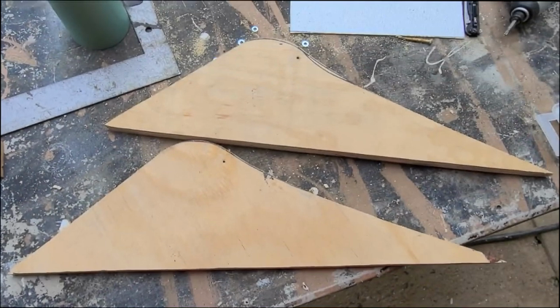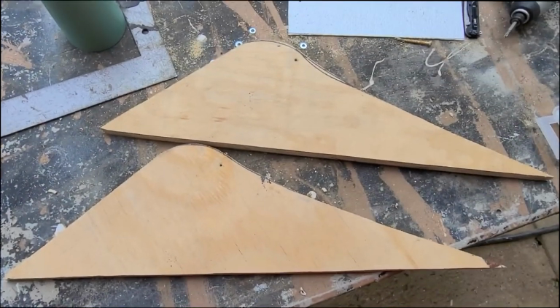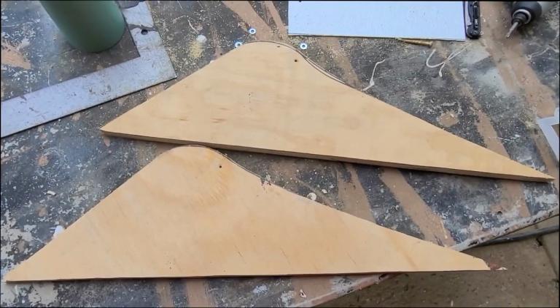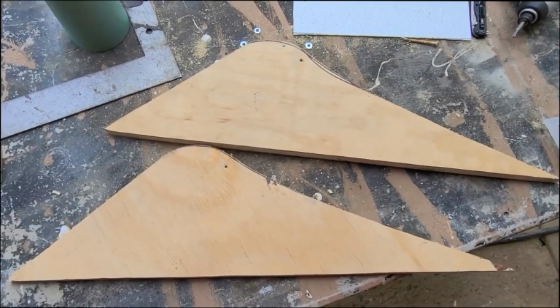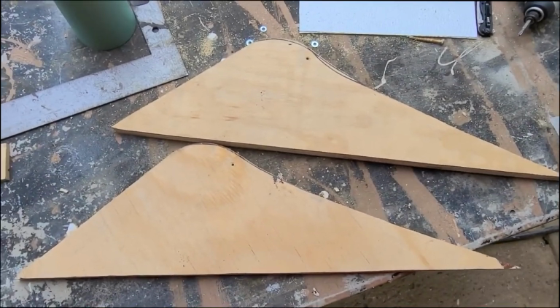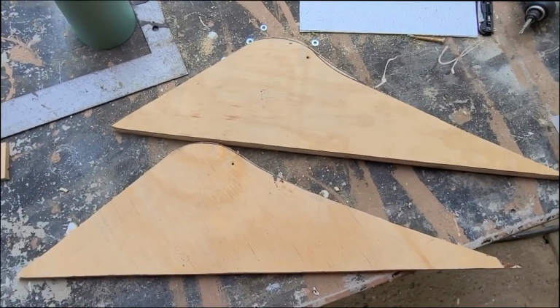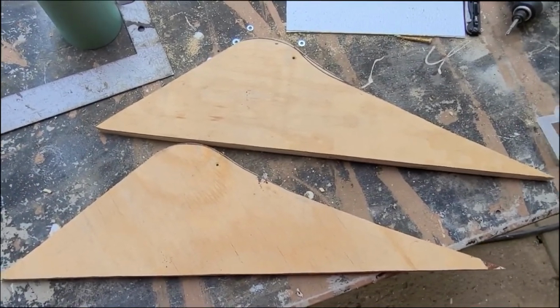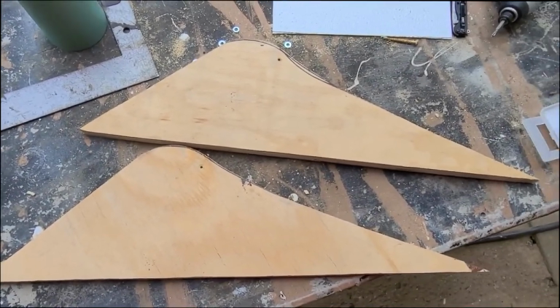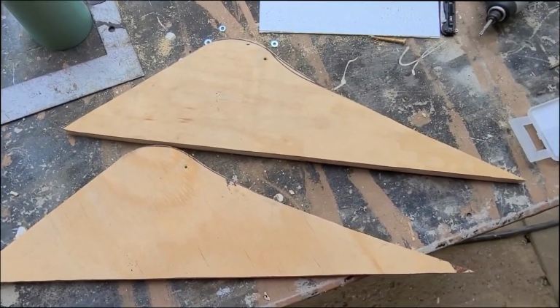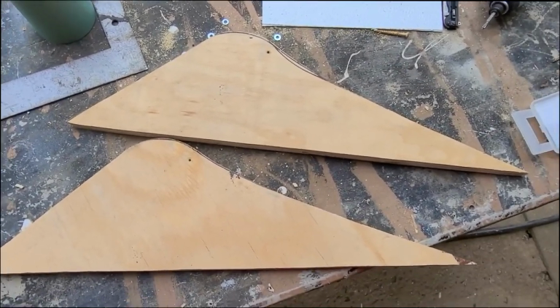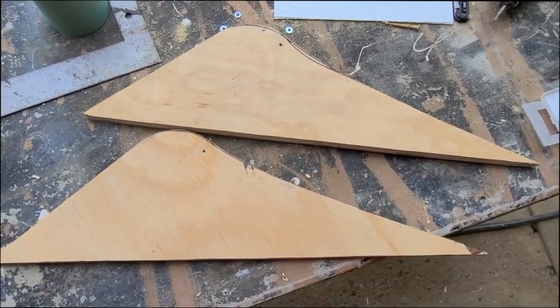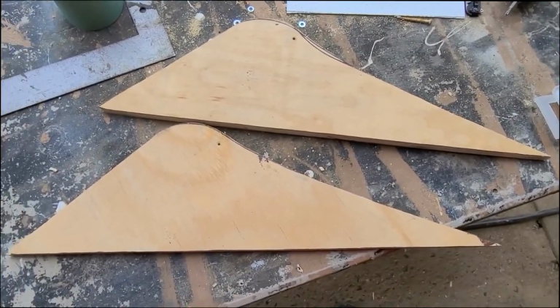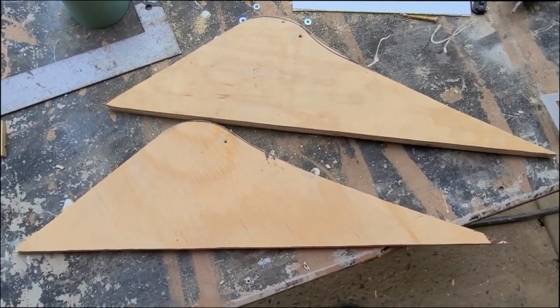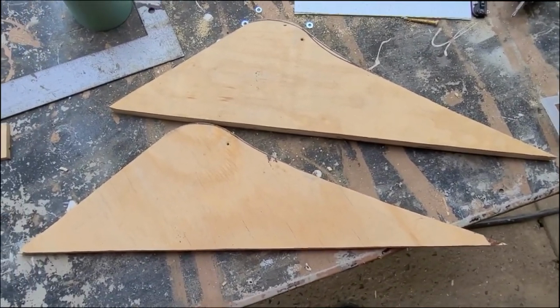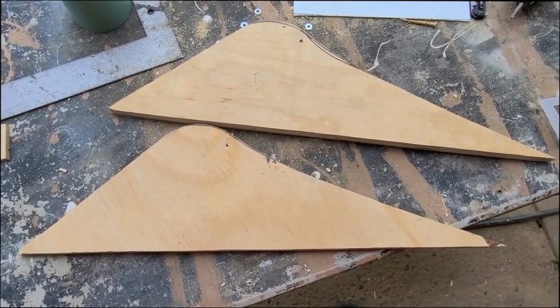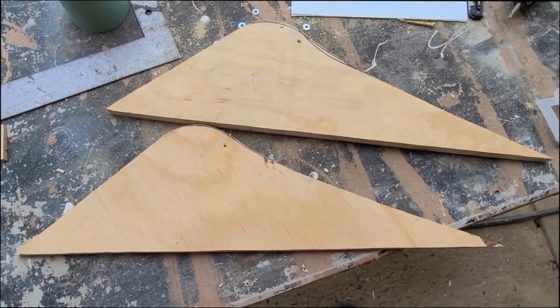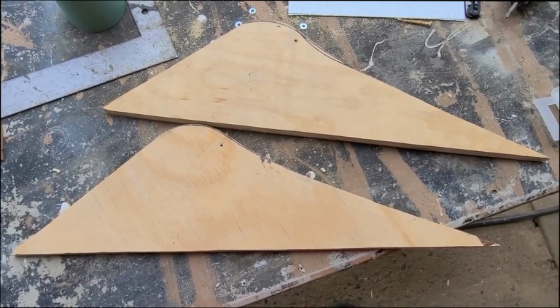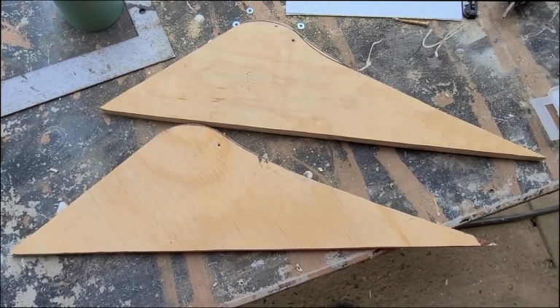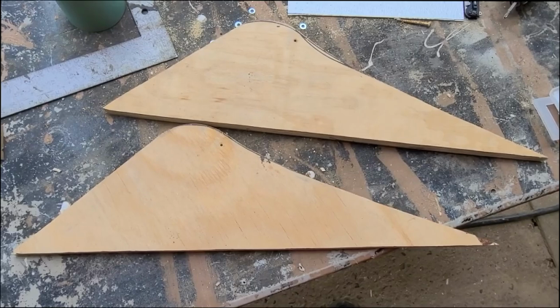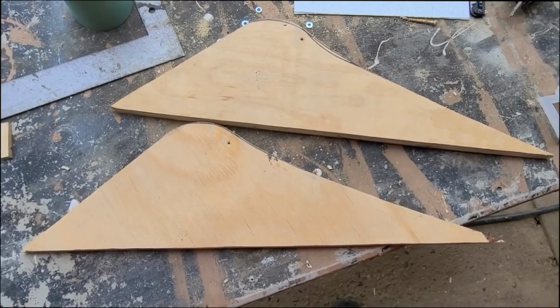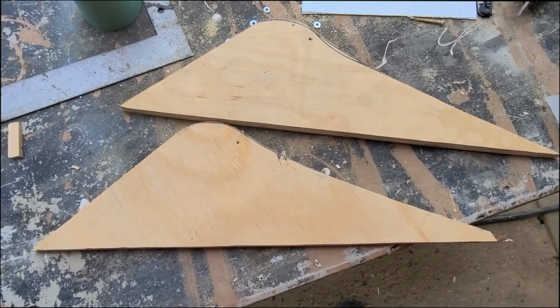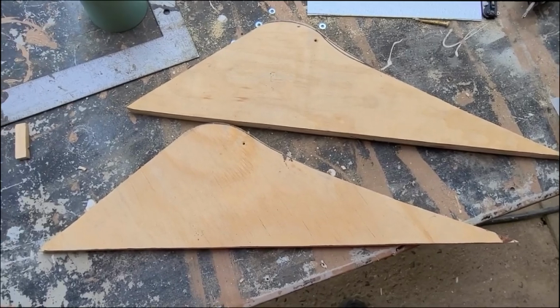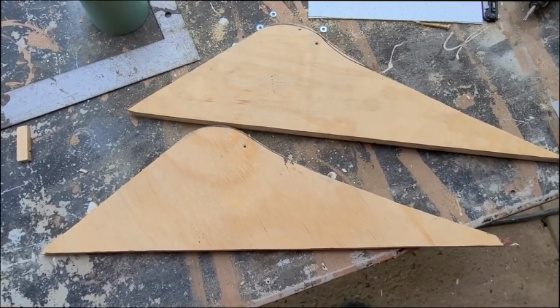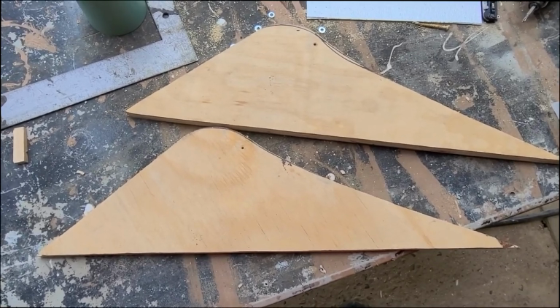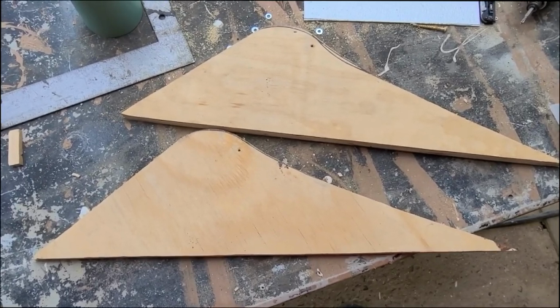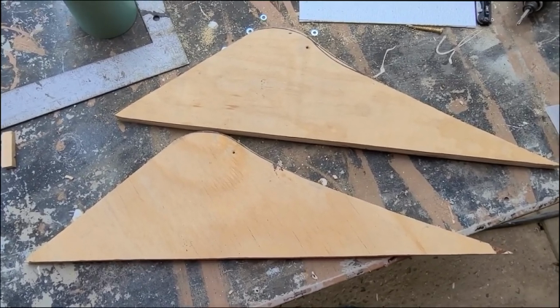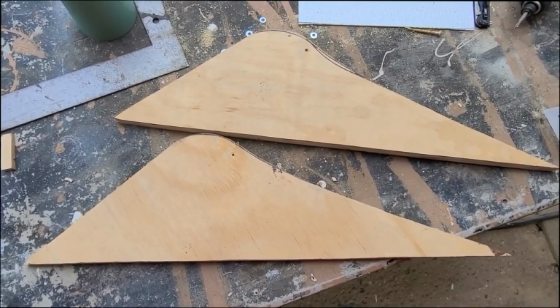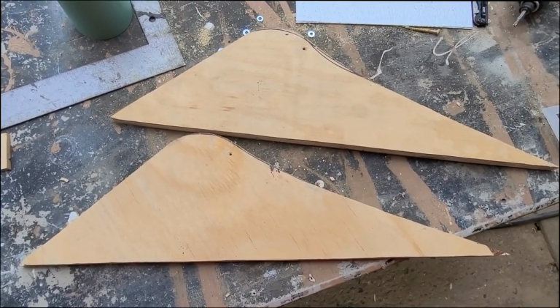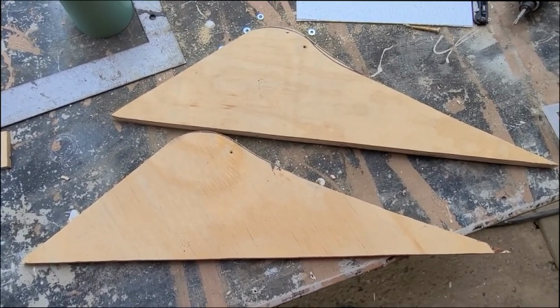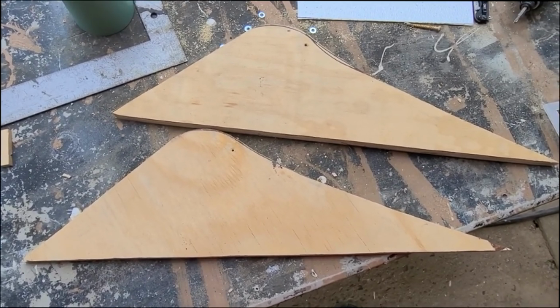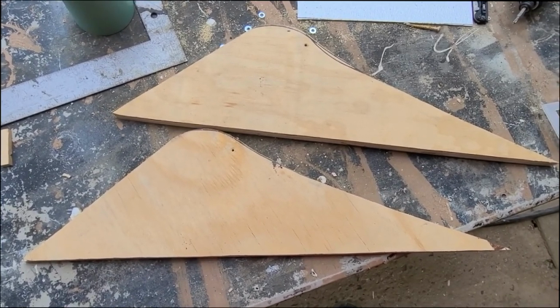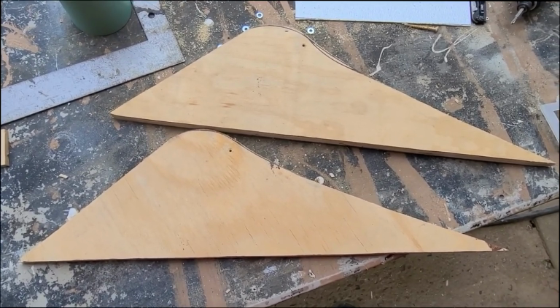Now that we have a pair of bookends here, I will start running the stringers across and start building this ramp. Stand by.